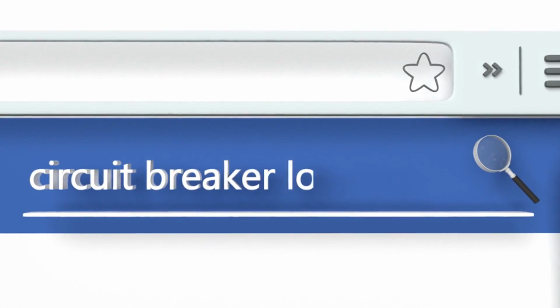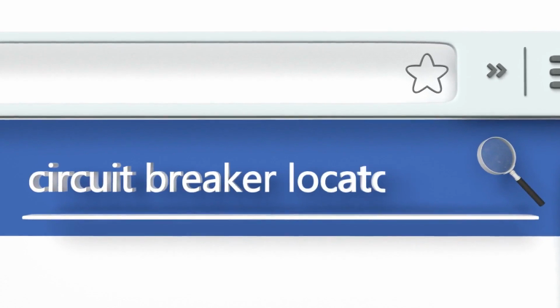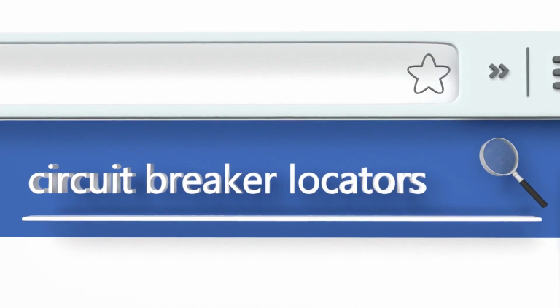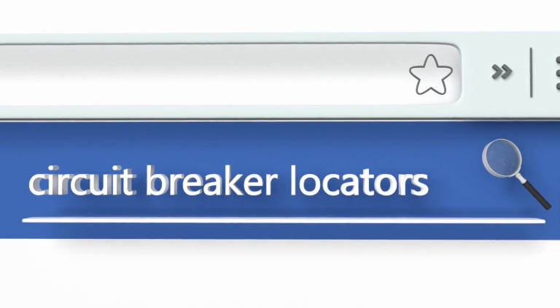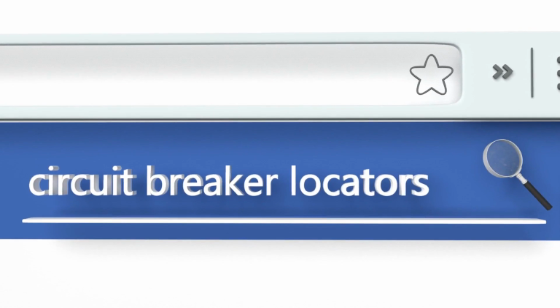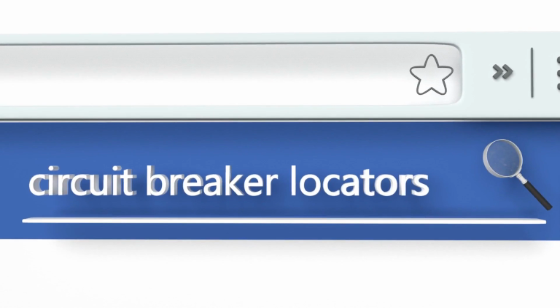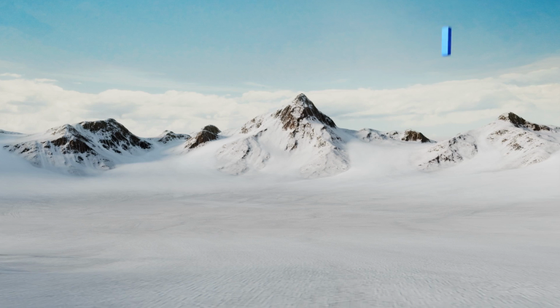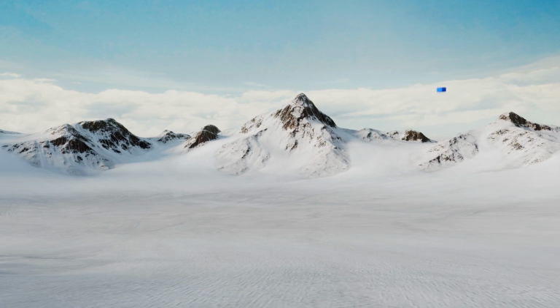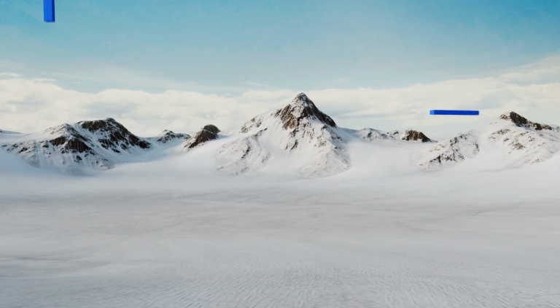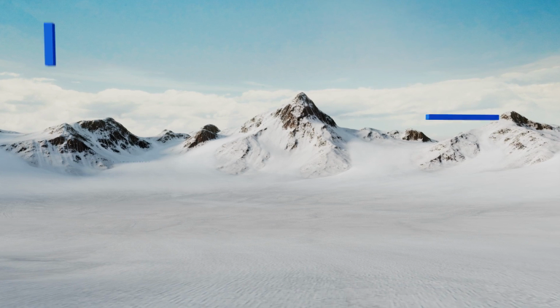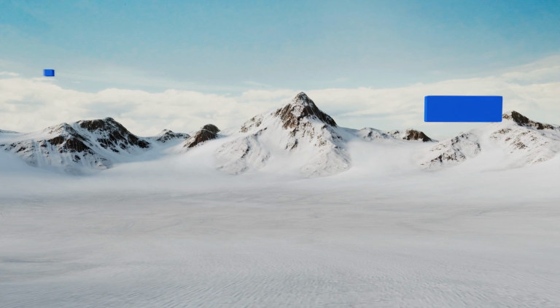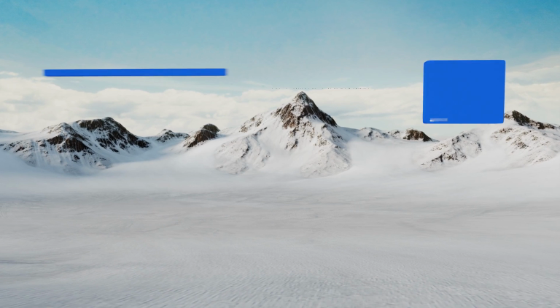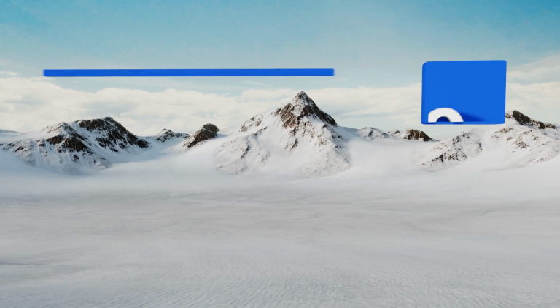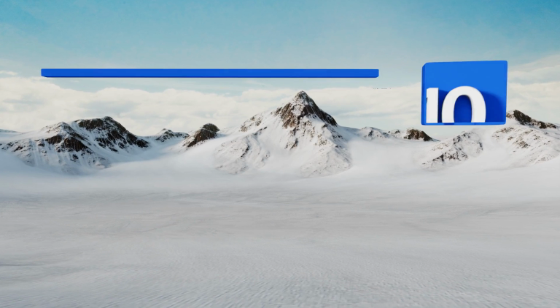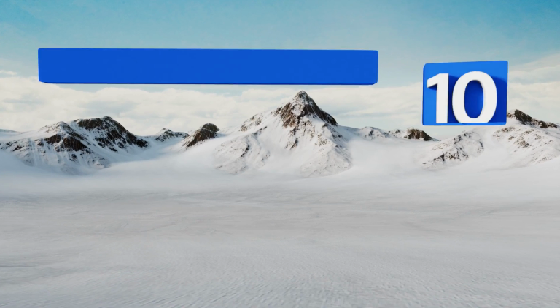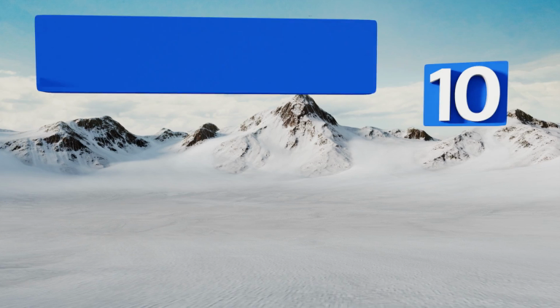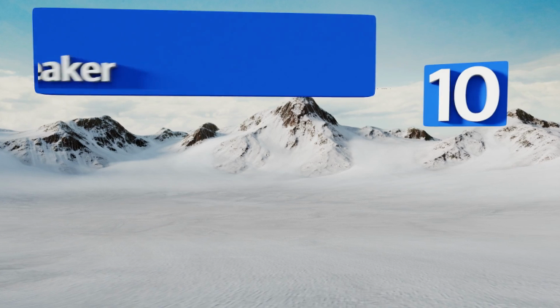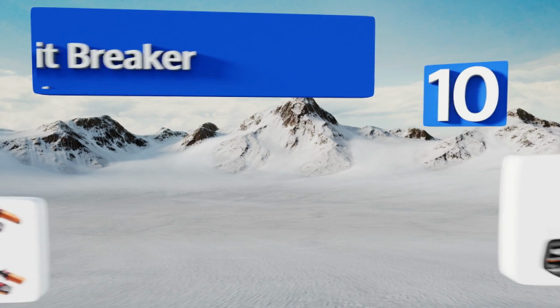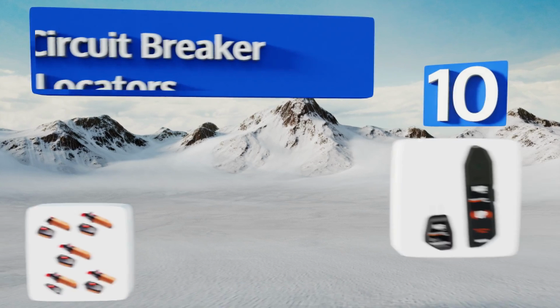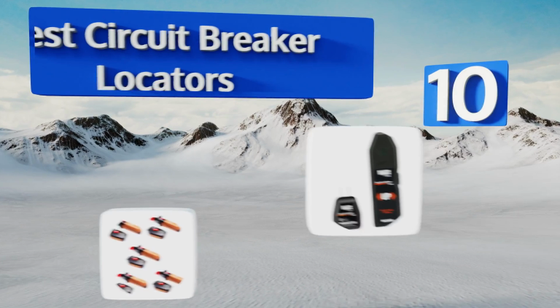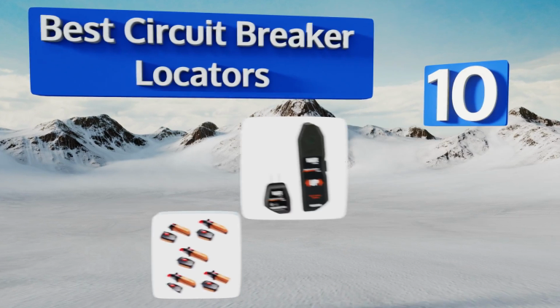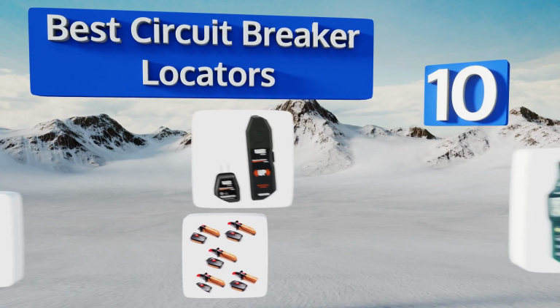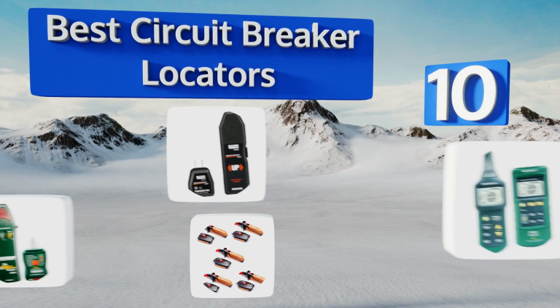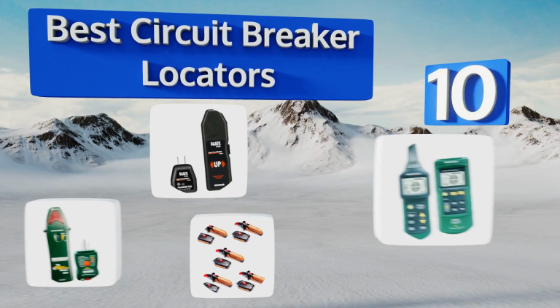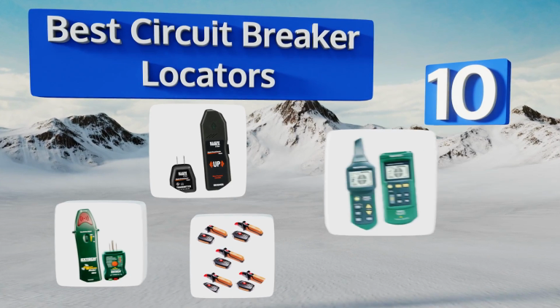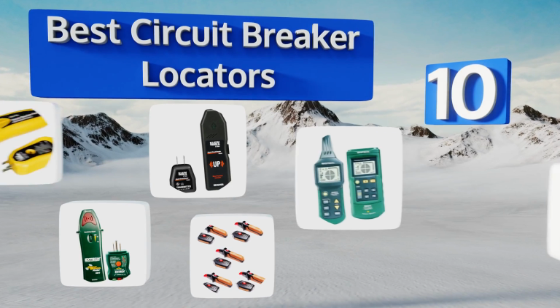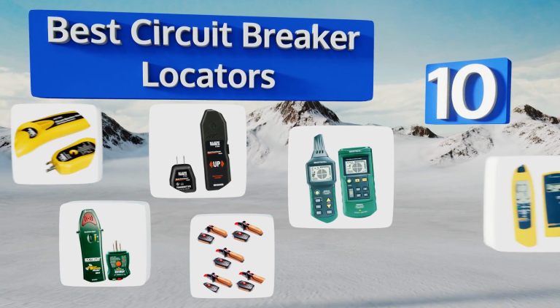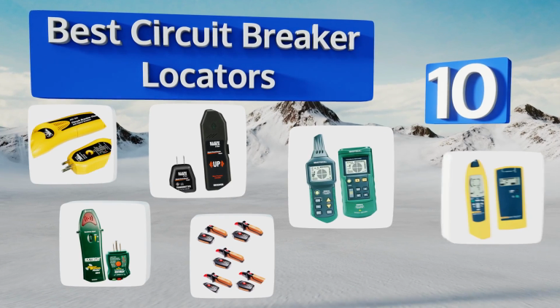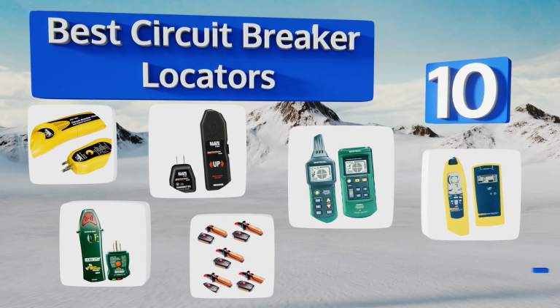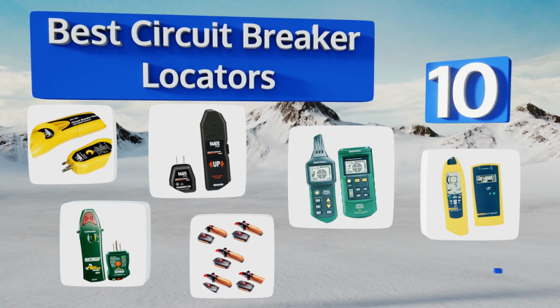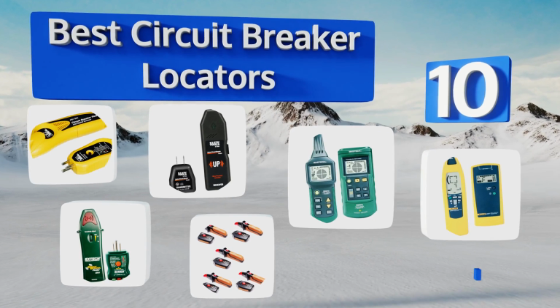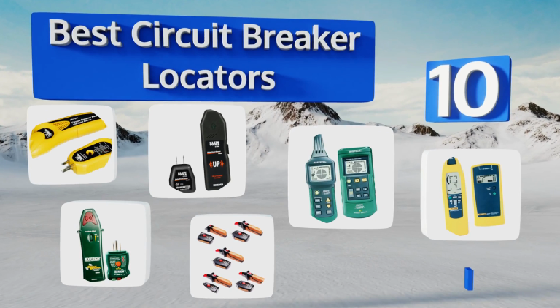EasyVid presents the 10 best circuit breaker locators. Let's get started with the list.